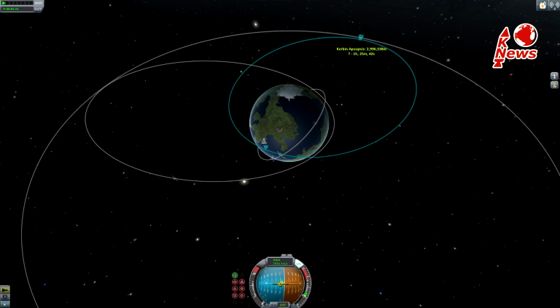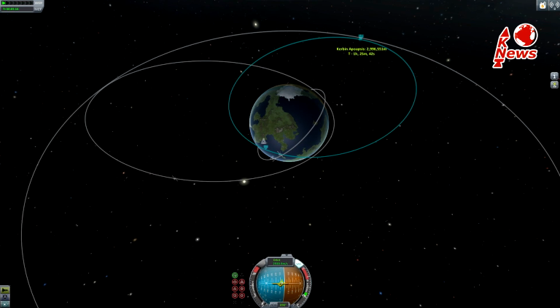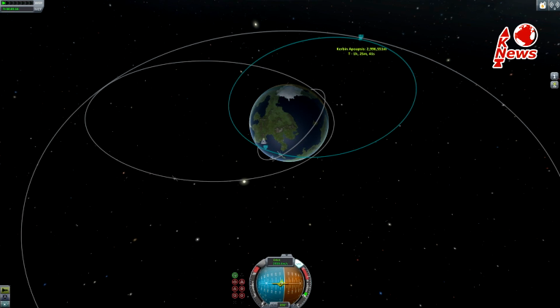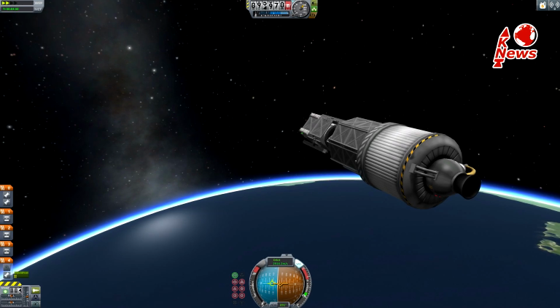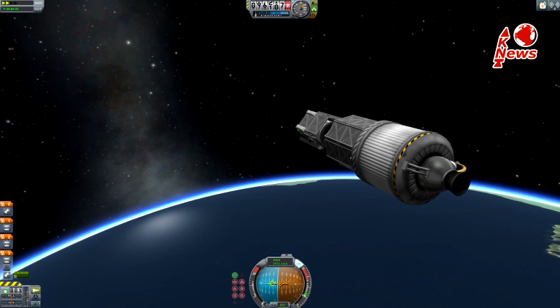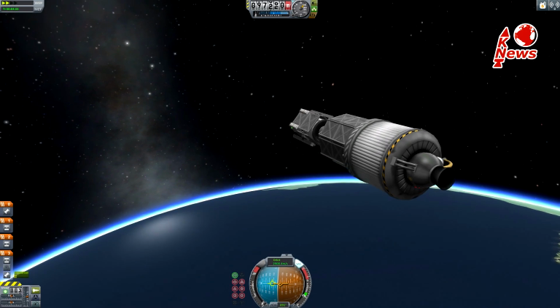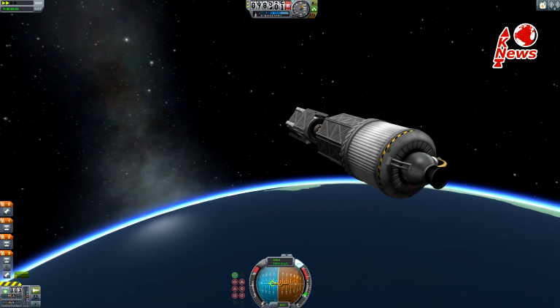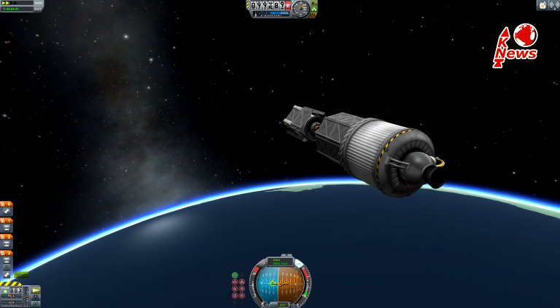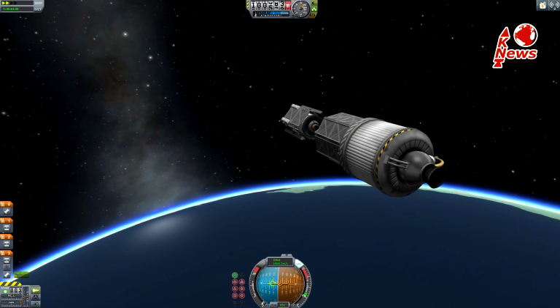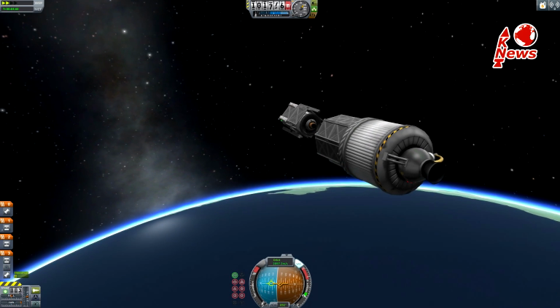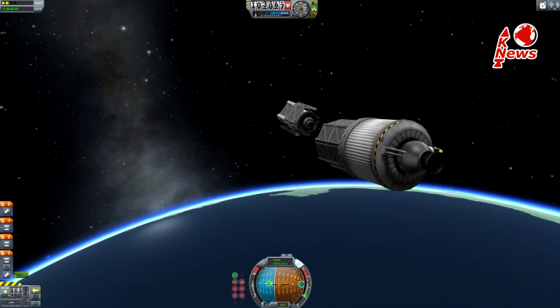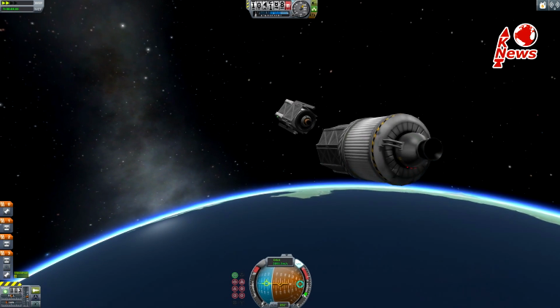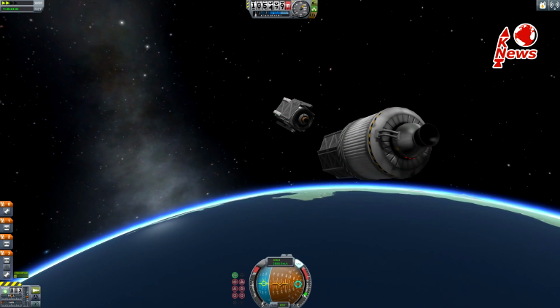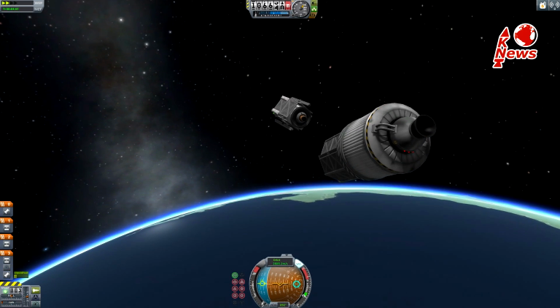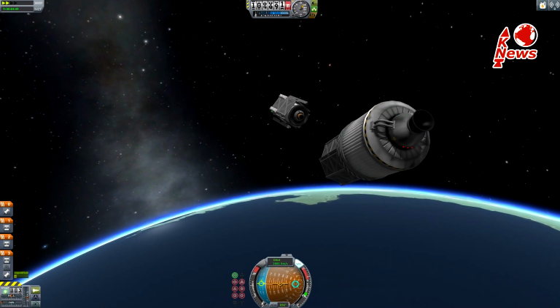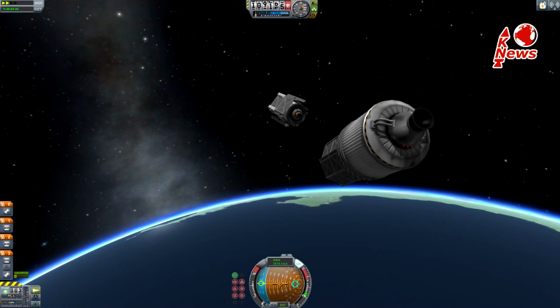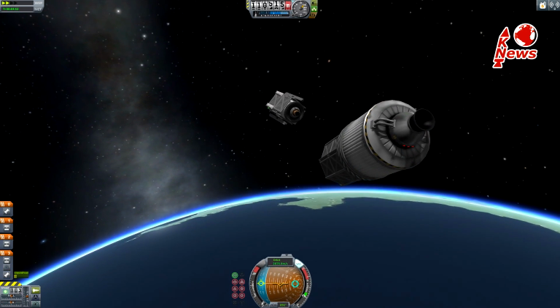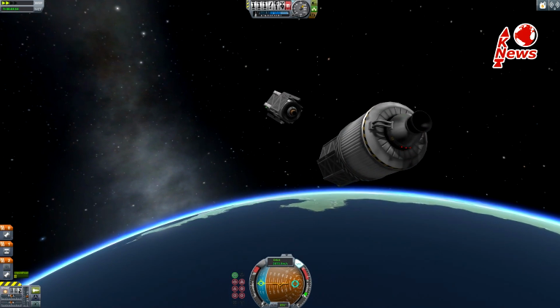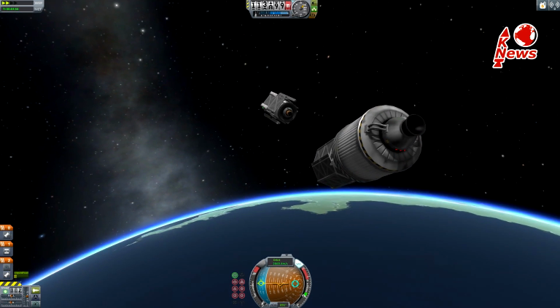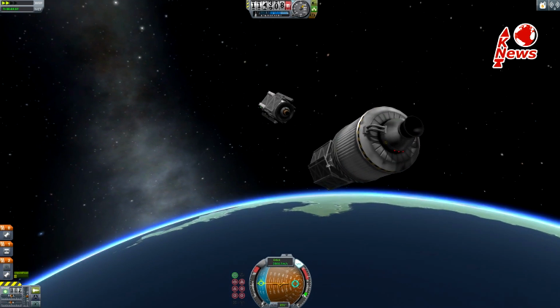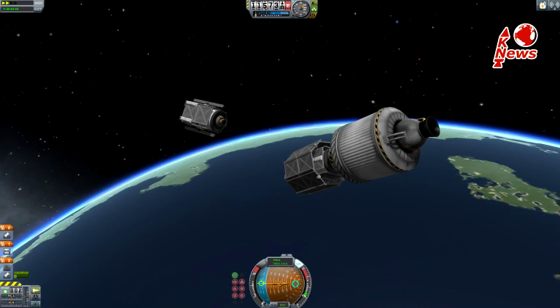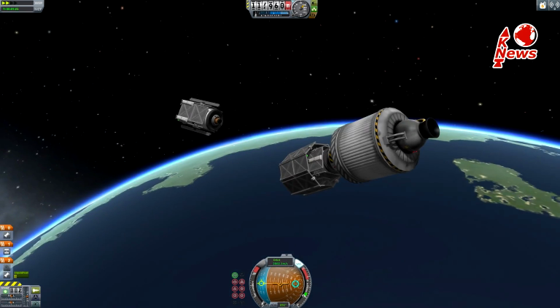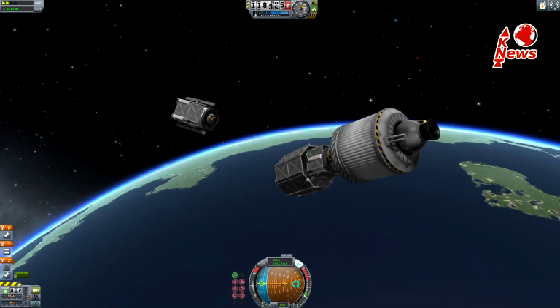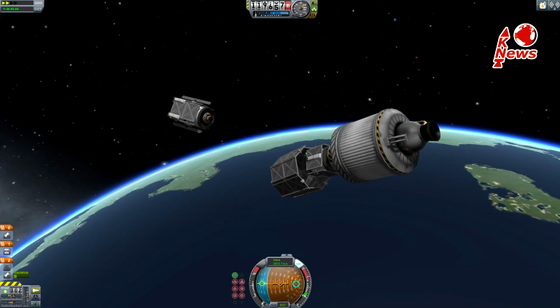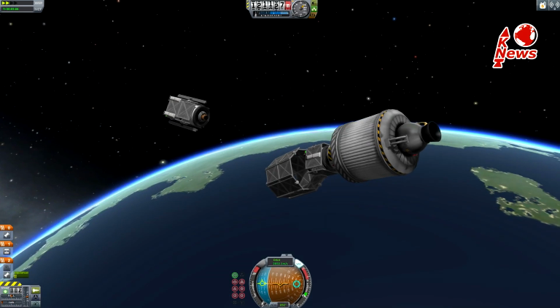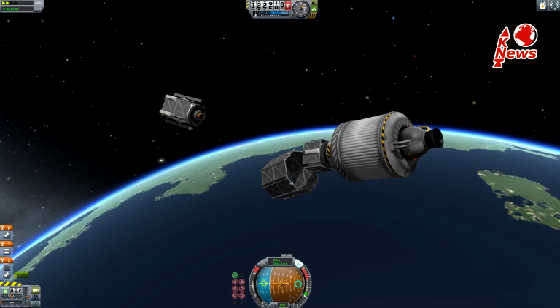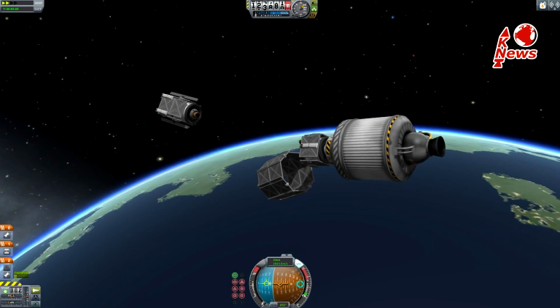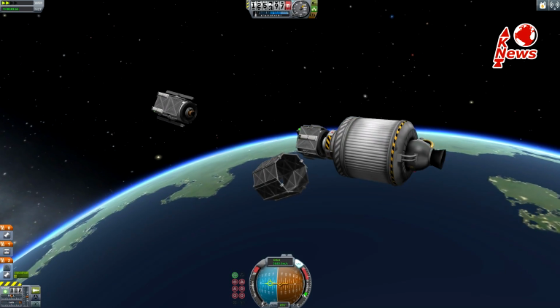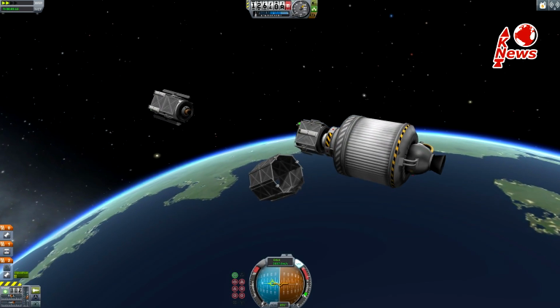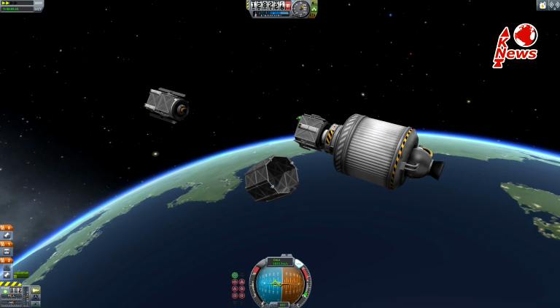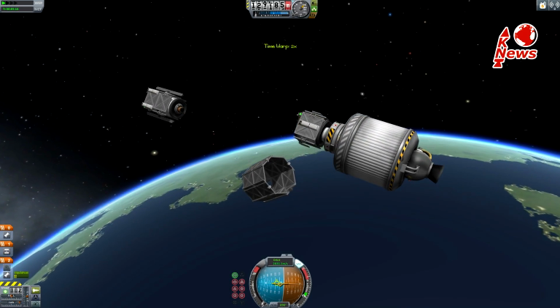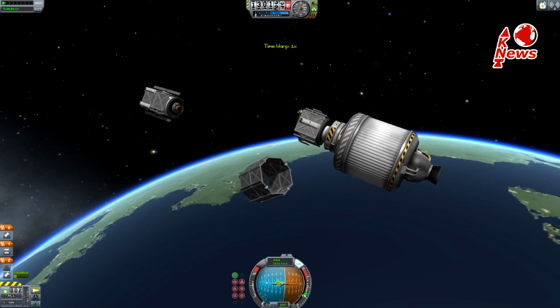Once the second stage reaches its payload altitude, the journey to the highest point in their orbit begins — the so-called apoapsis.